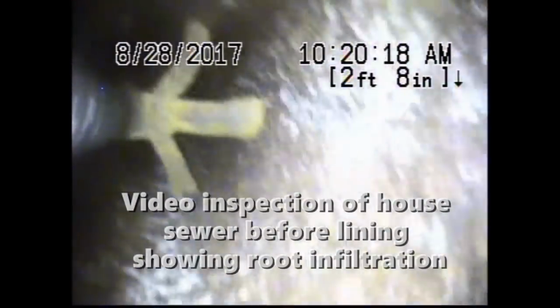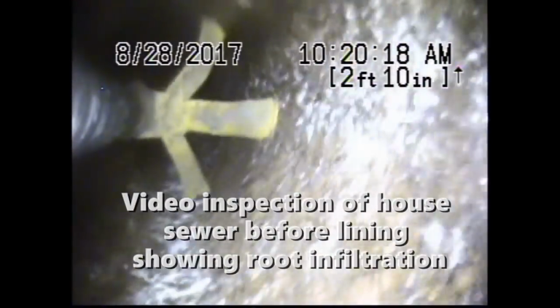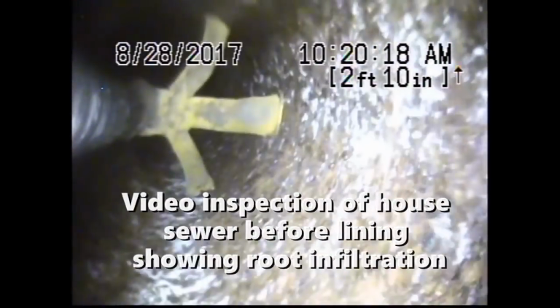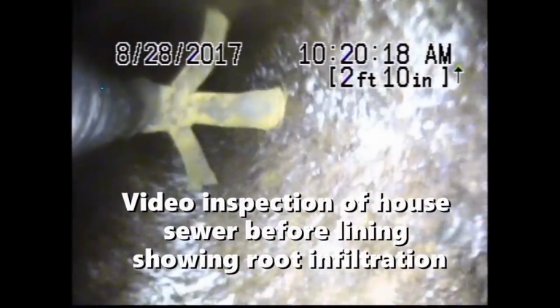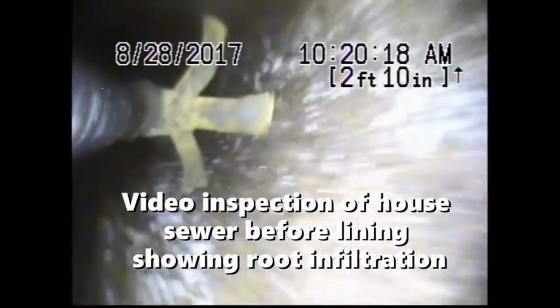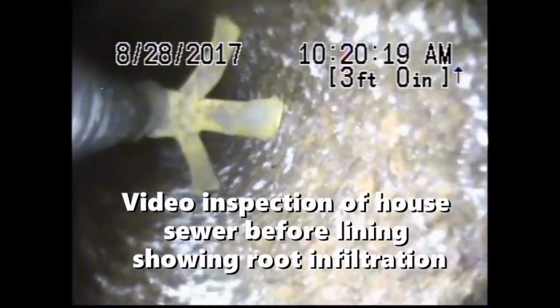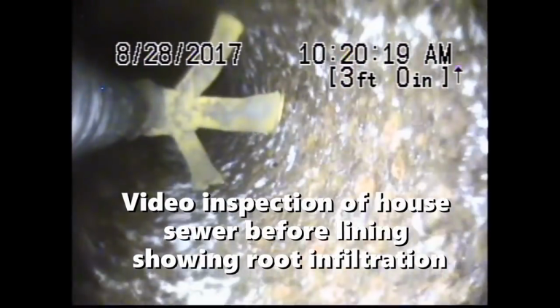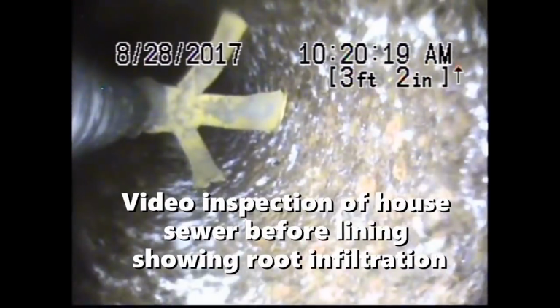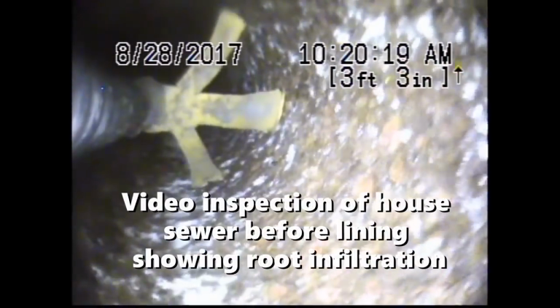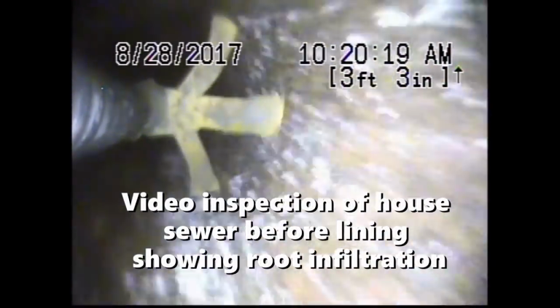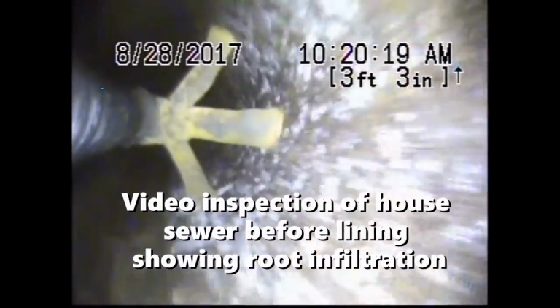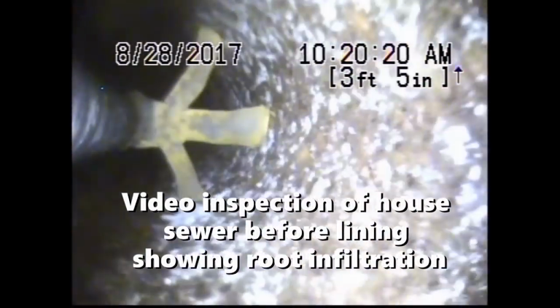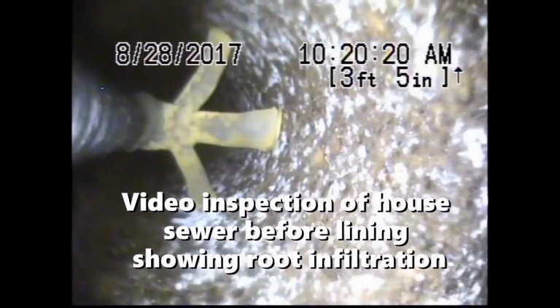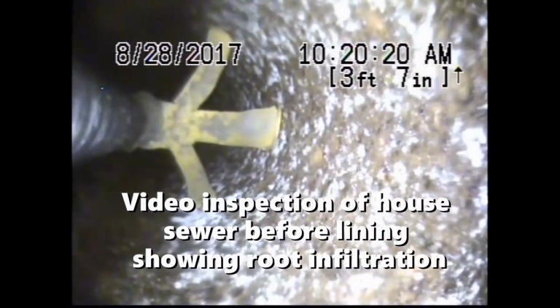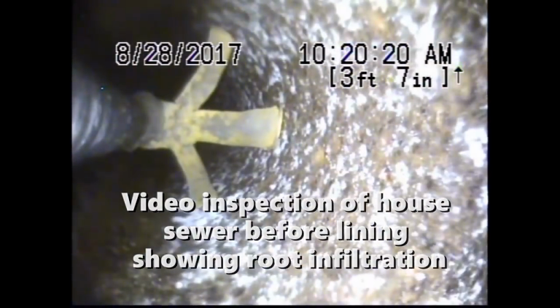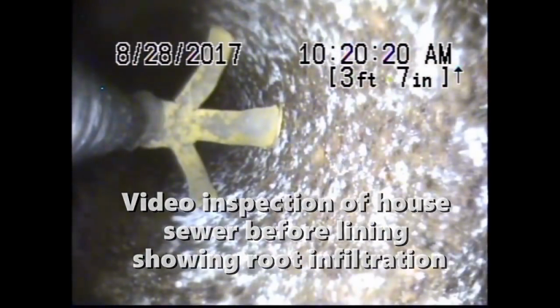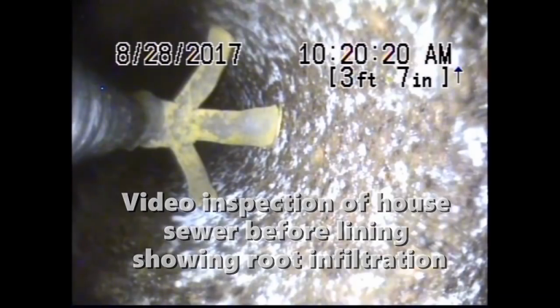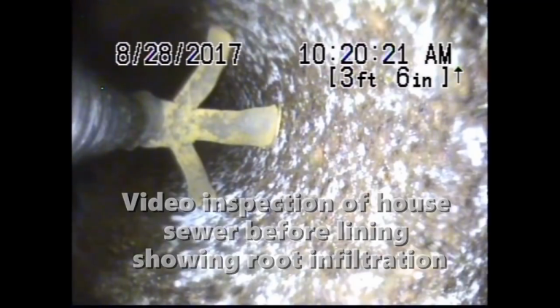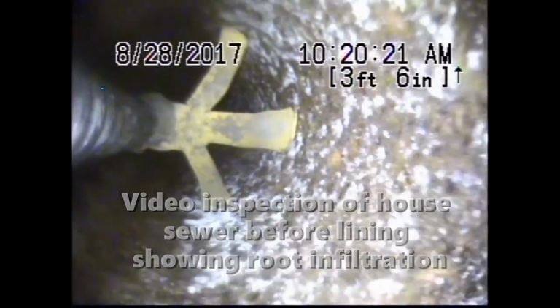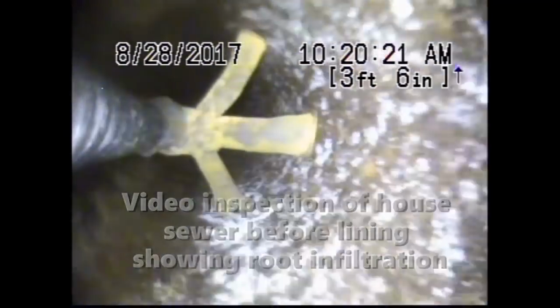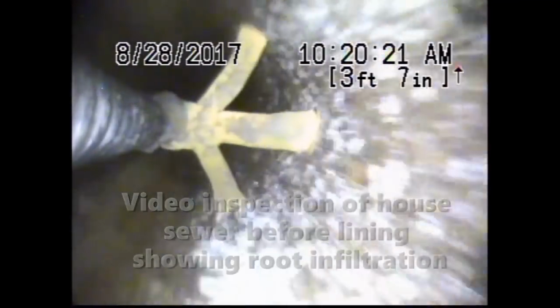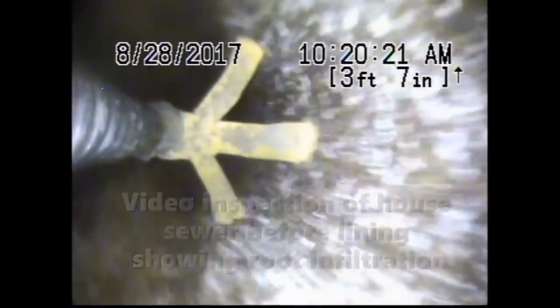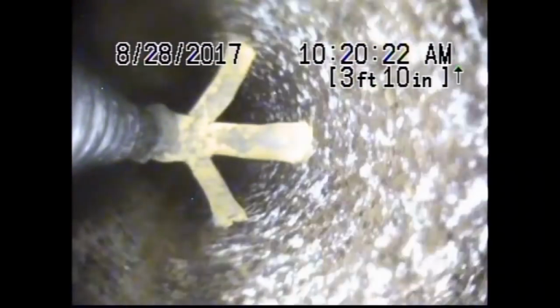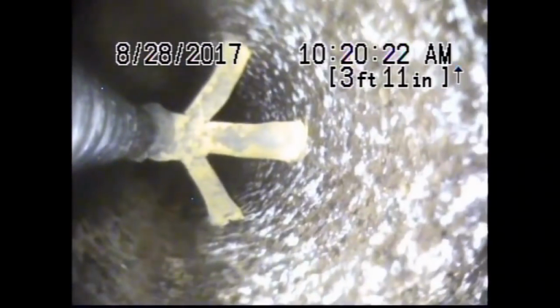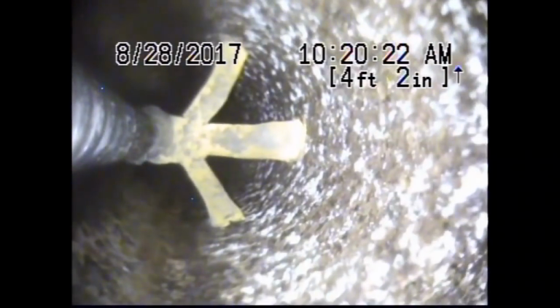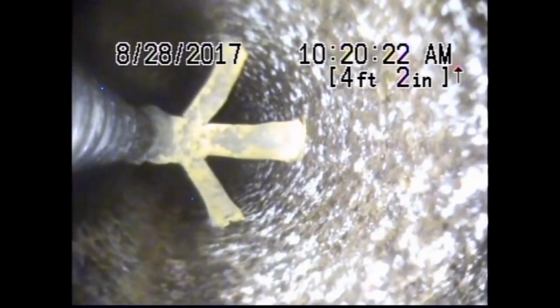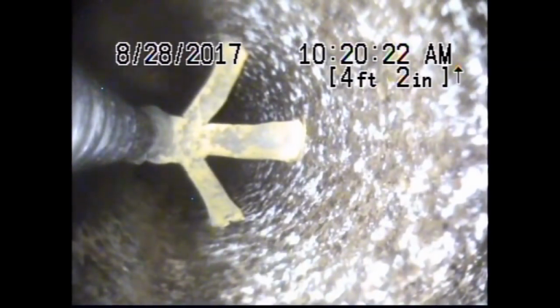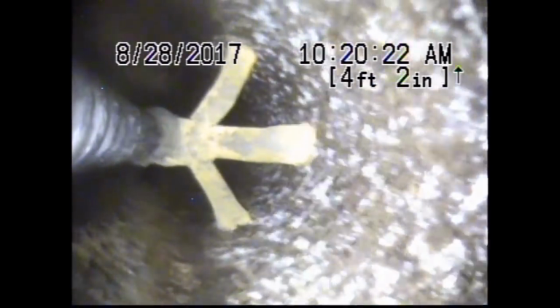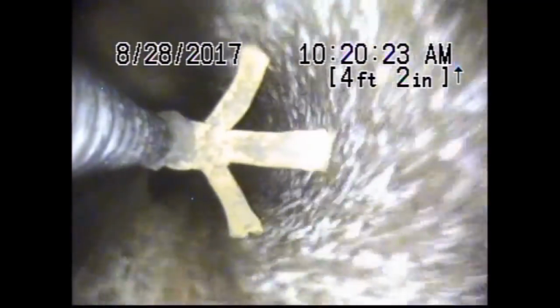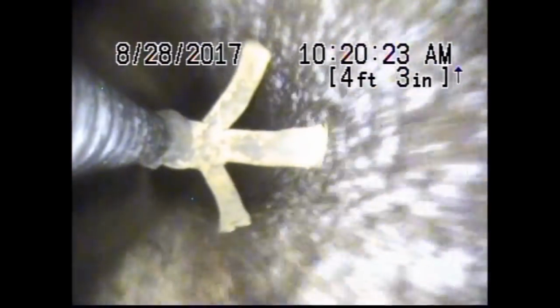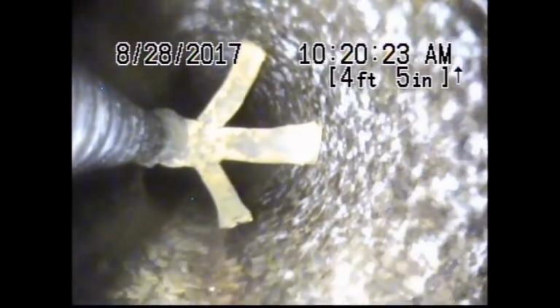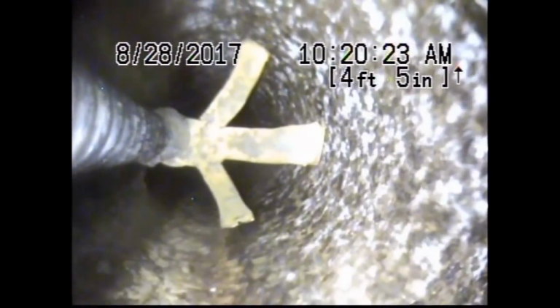The video inspection done a couple days ago allows us to see the damage in the pipe as well as the root intrusion.